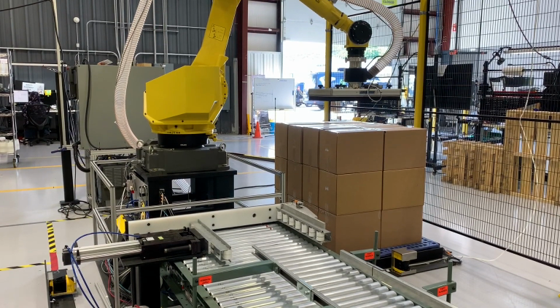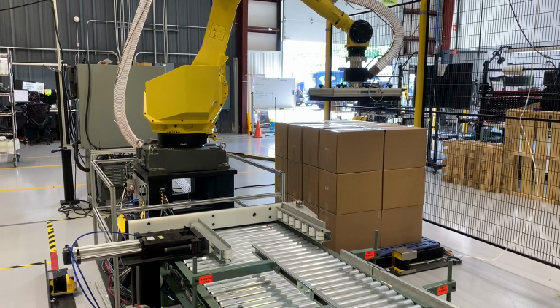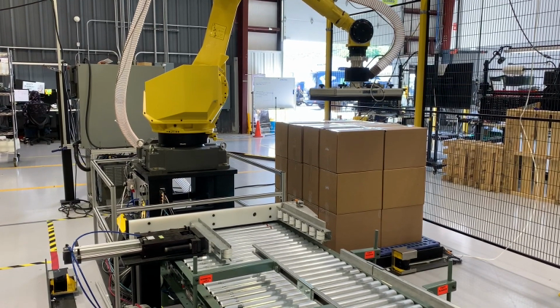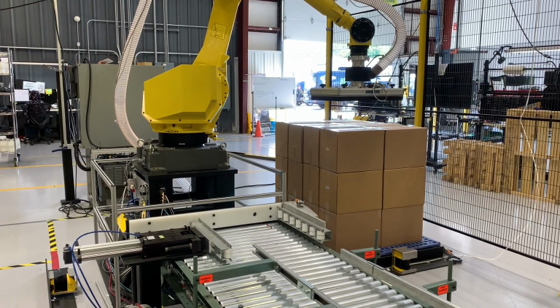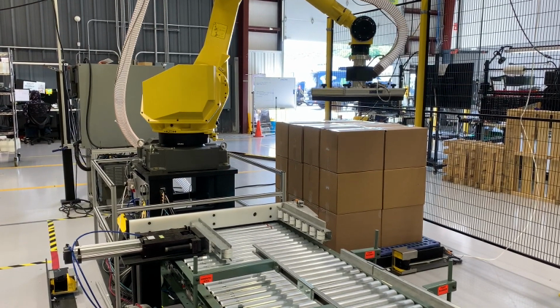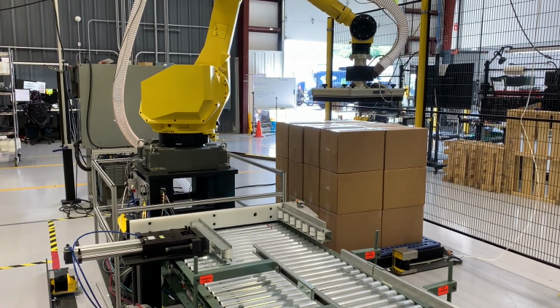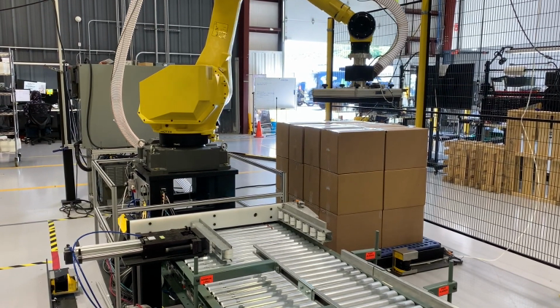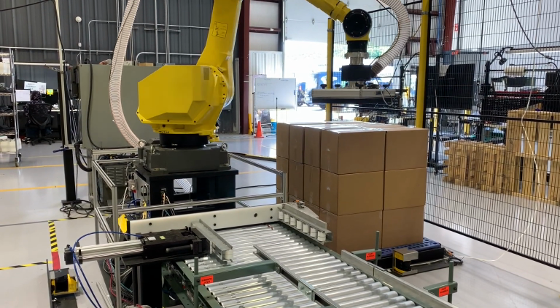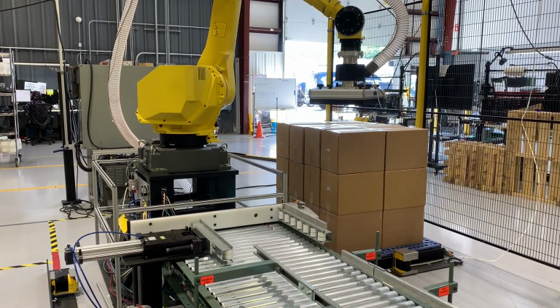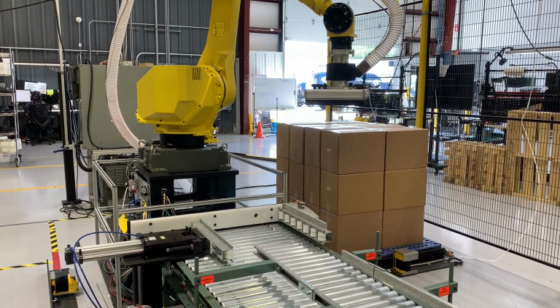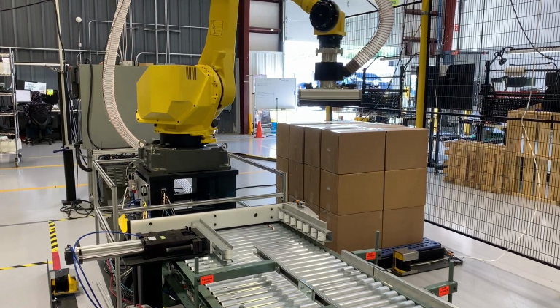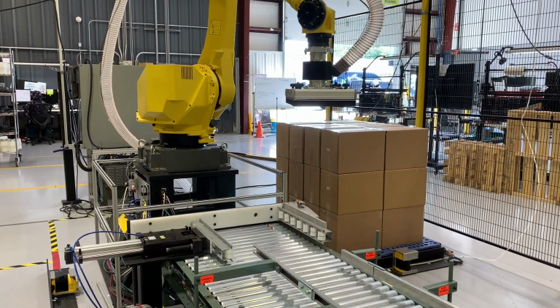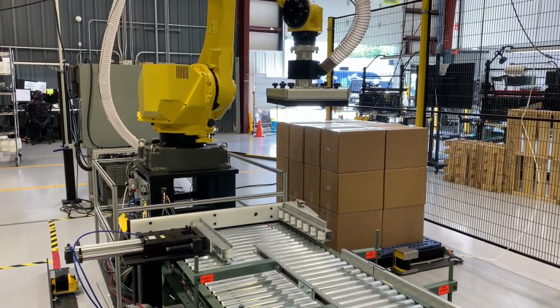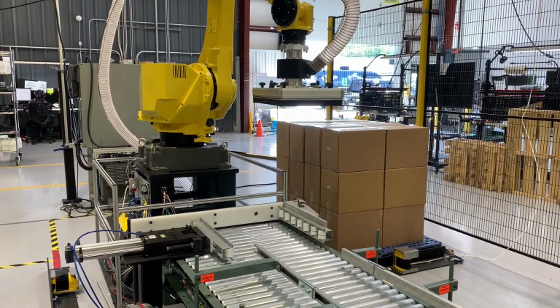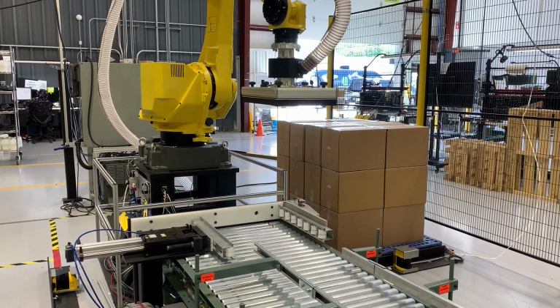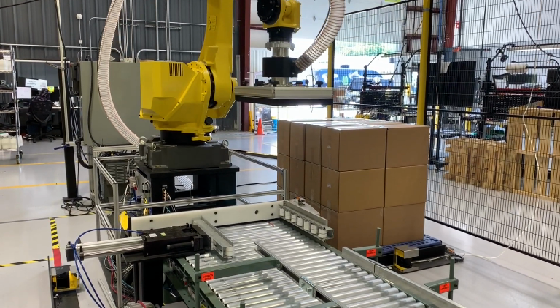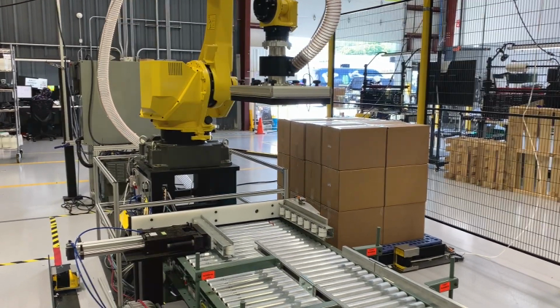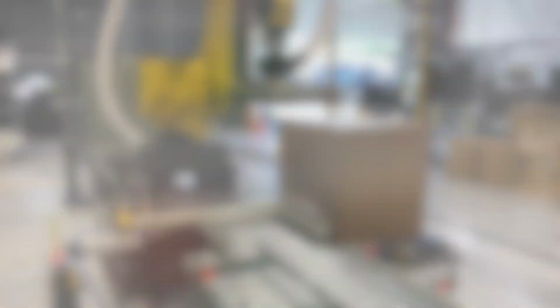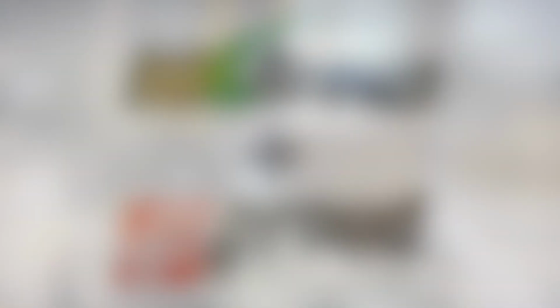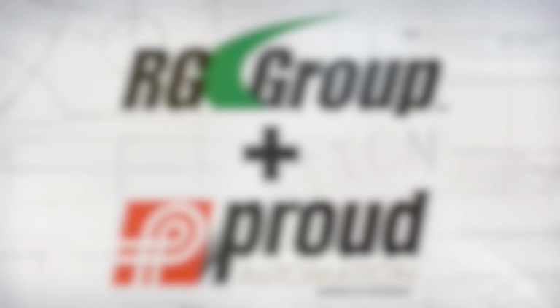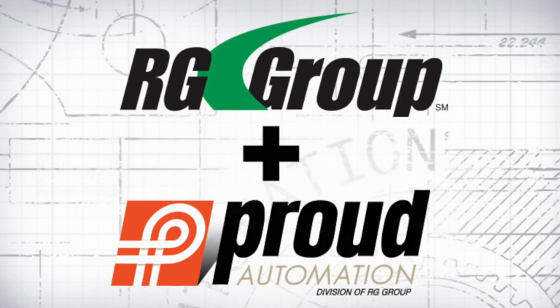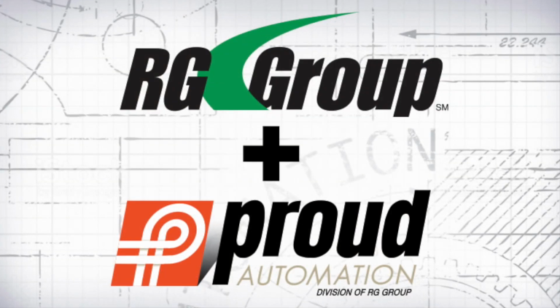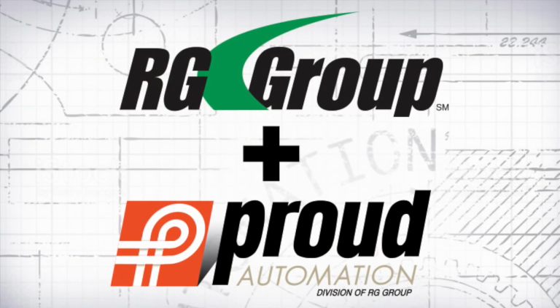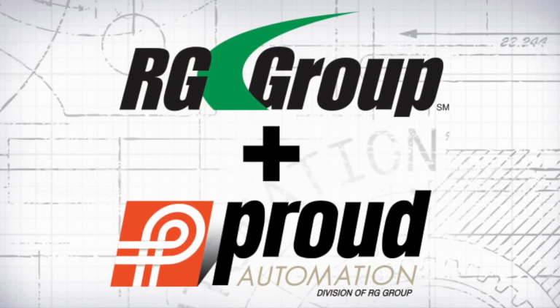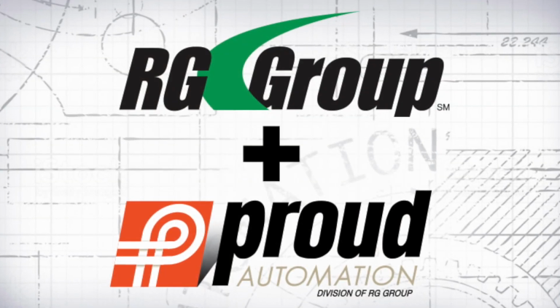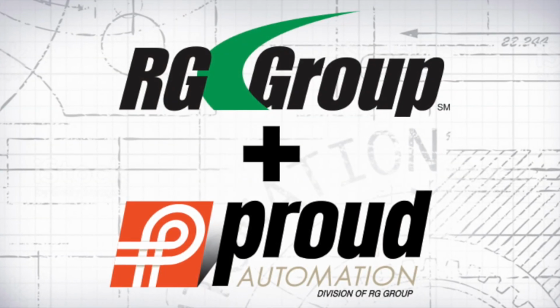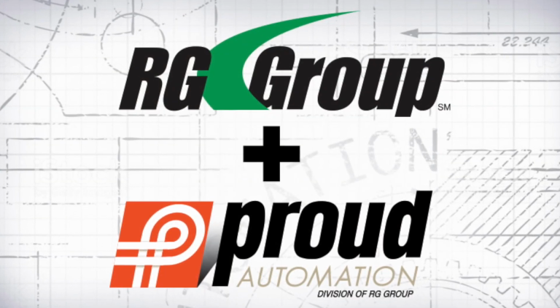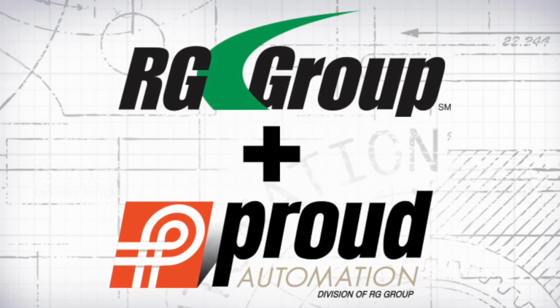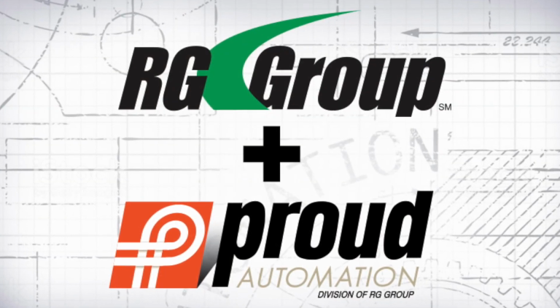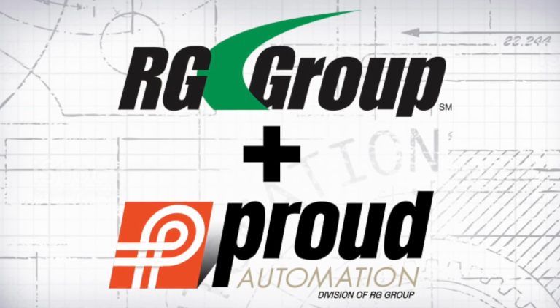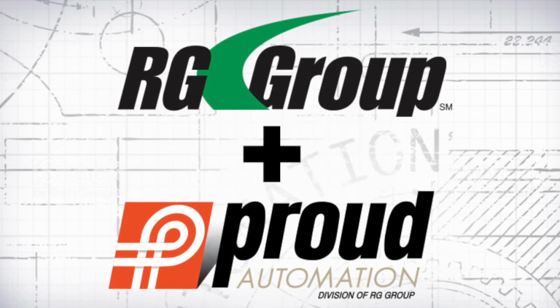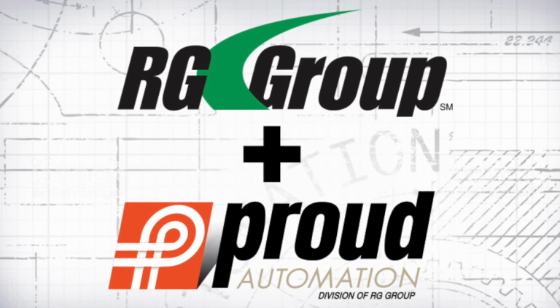If you're interested in learning more about how automation can improve your production with a quick ROI, or how it can reduce safety risks, we'd be interested in talking to you.